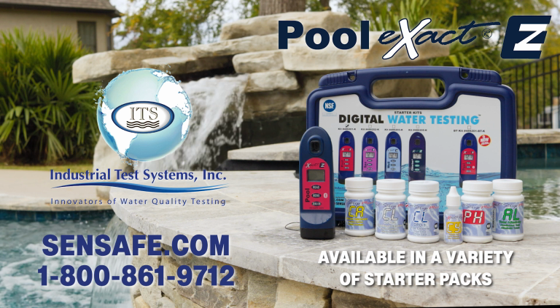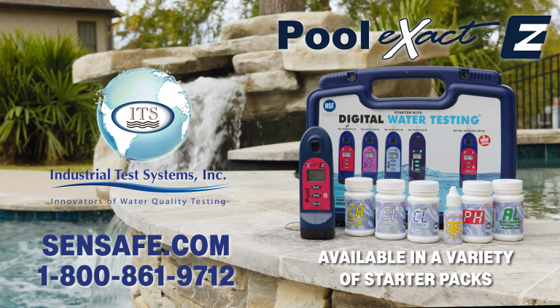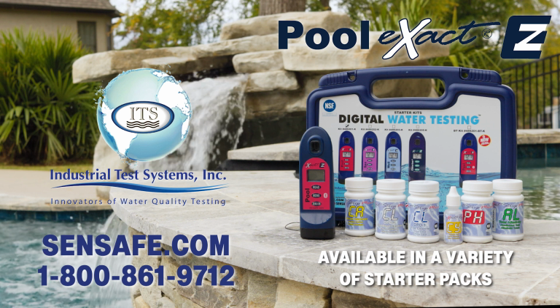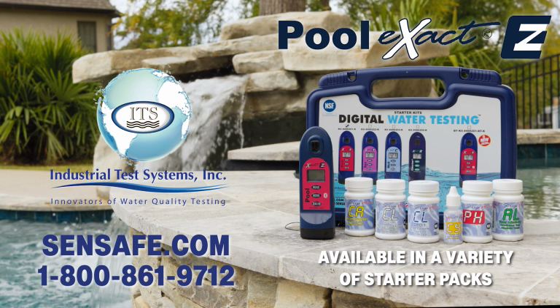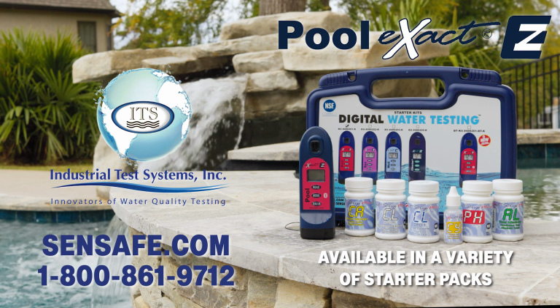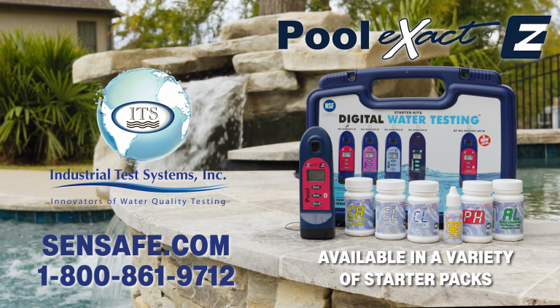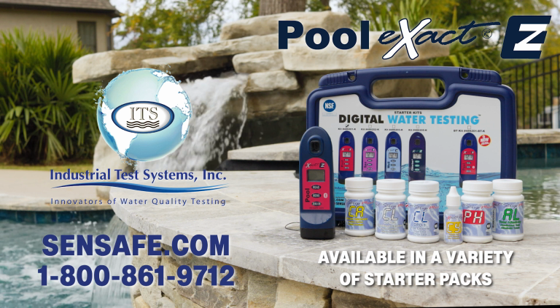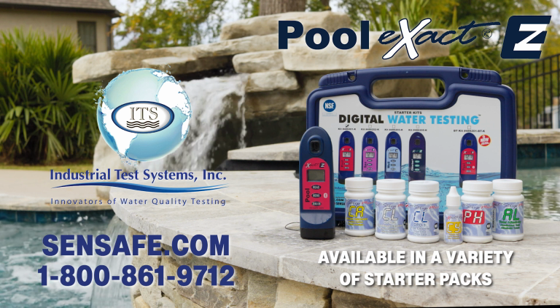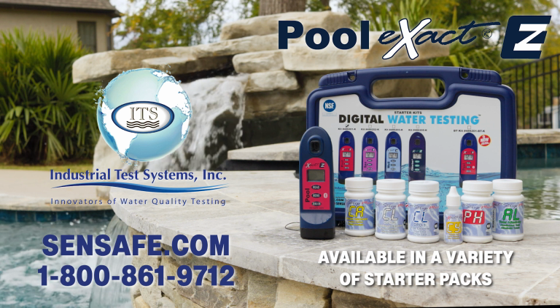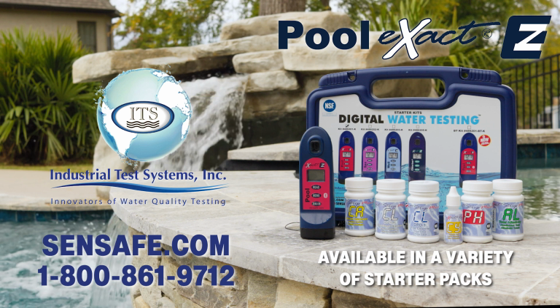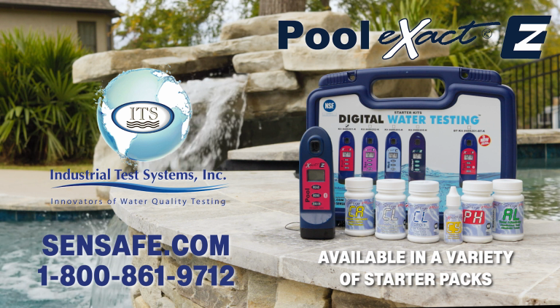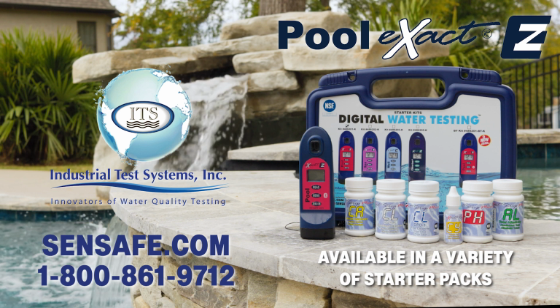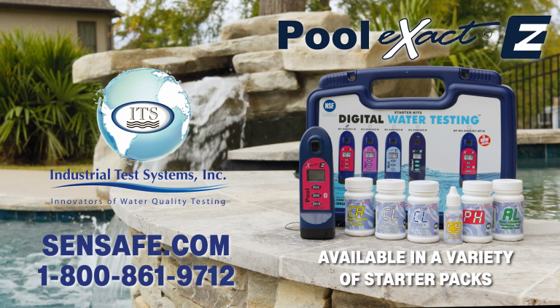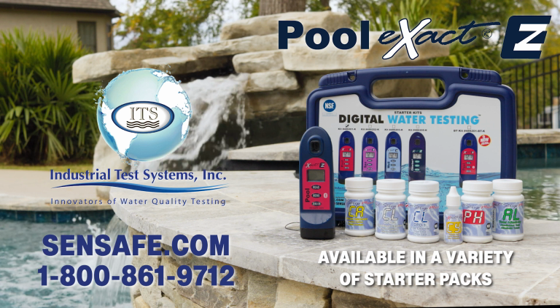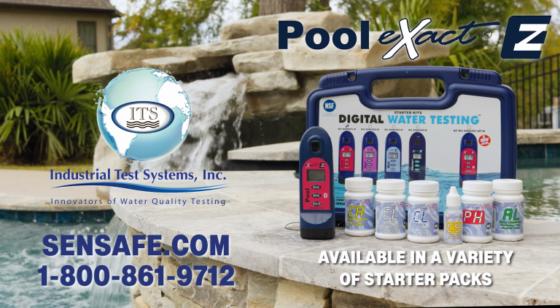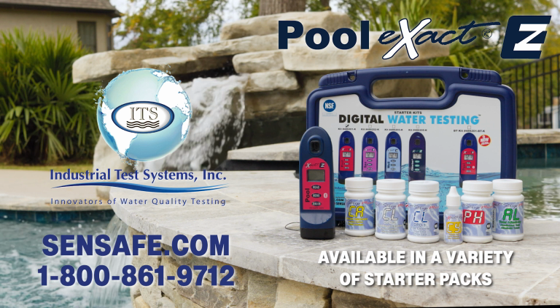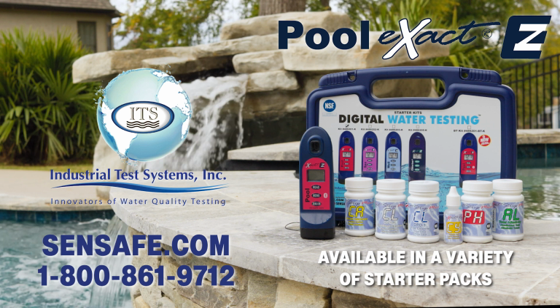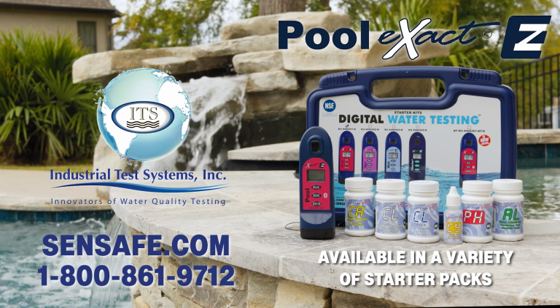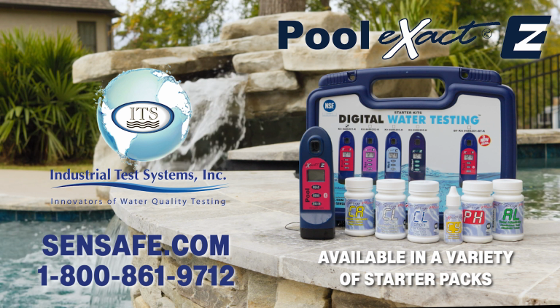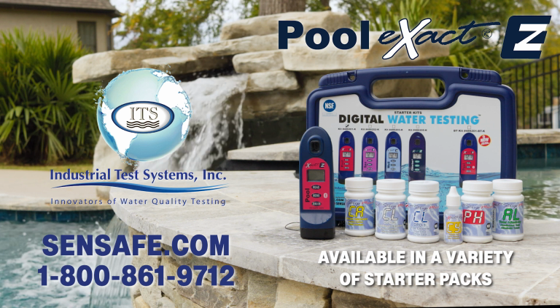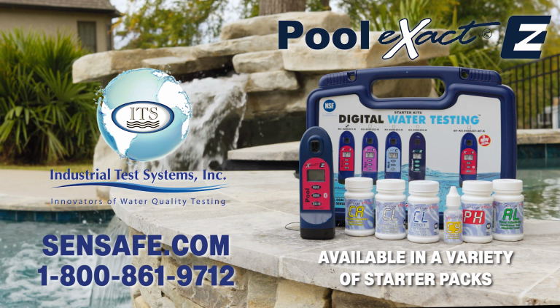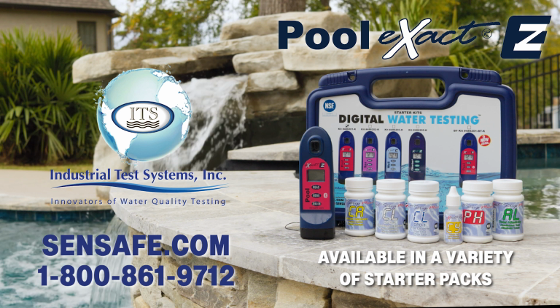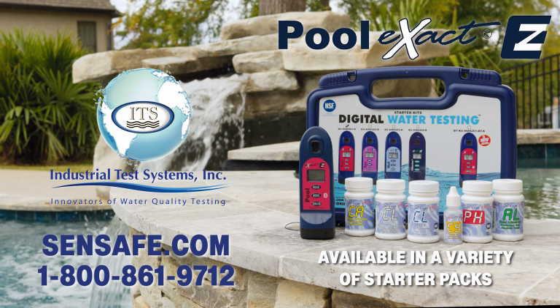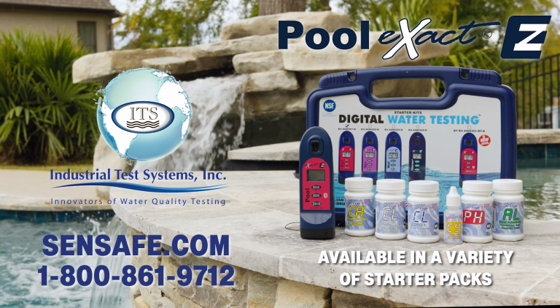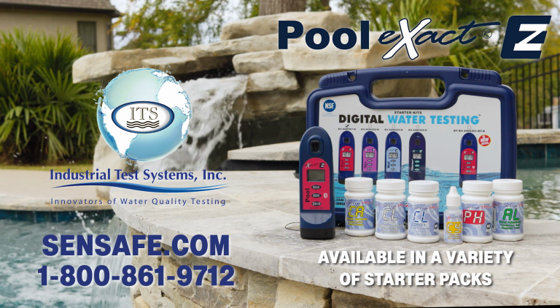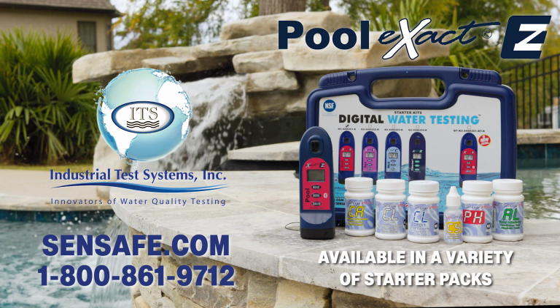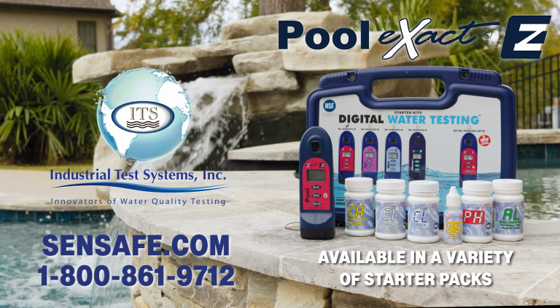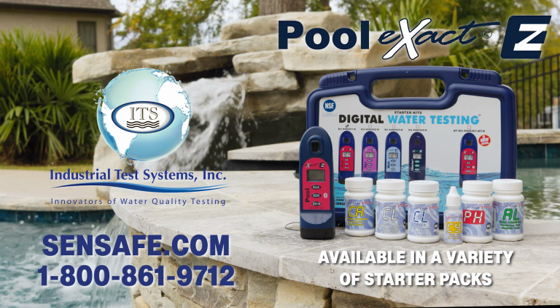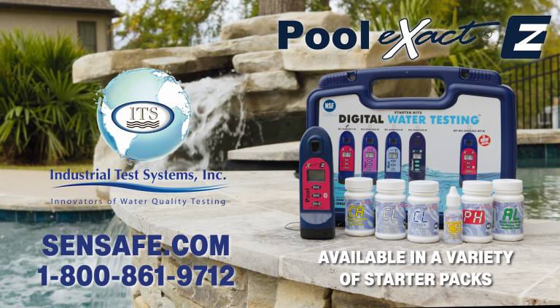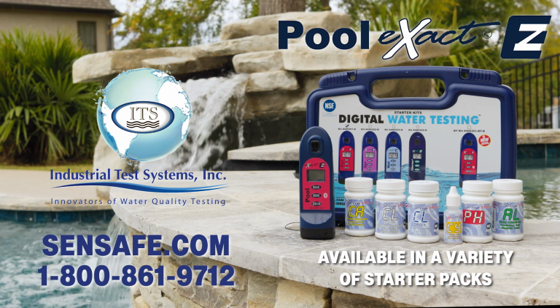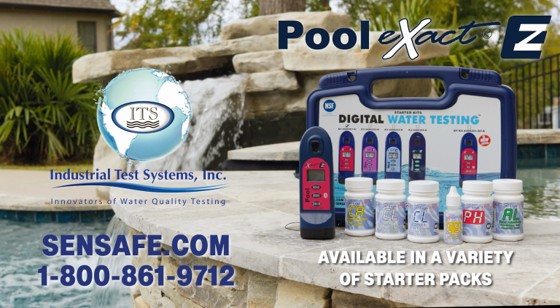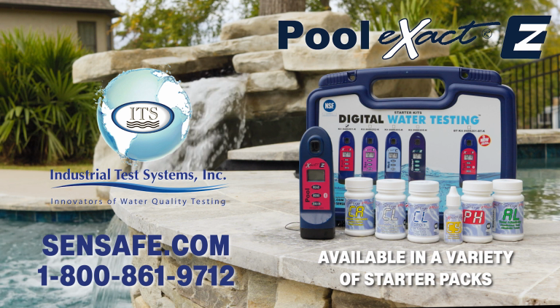The Pool Exact Easy is available in a variety of starter packs. Visit synthsafe.com to learn more.